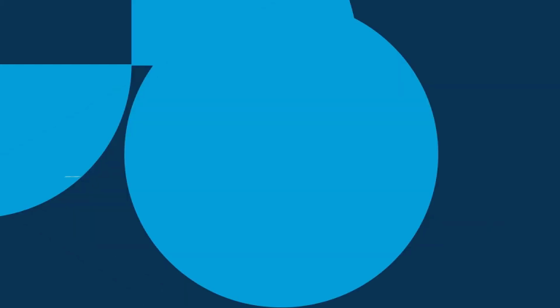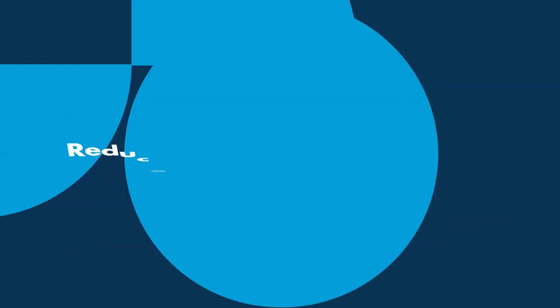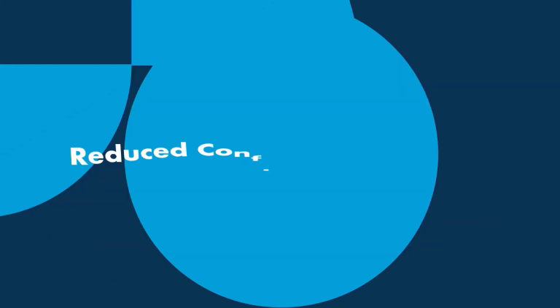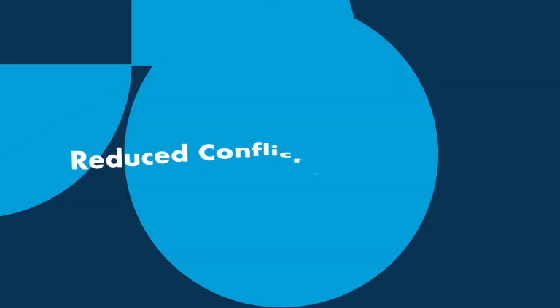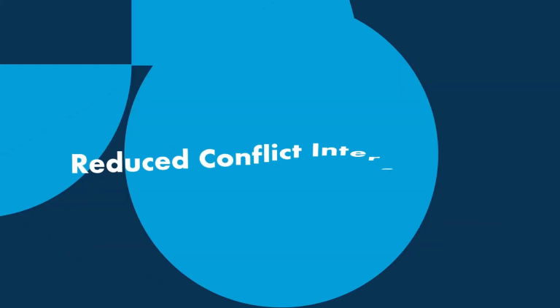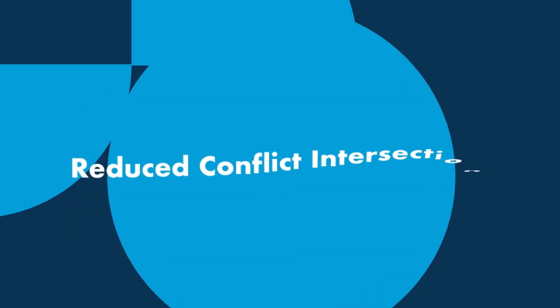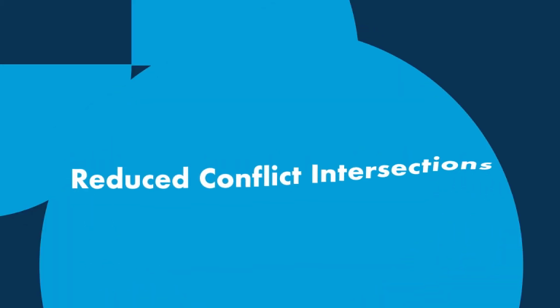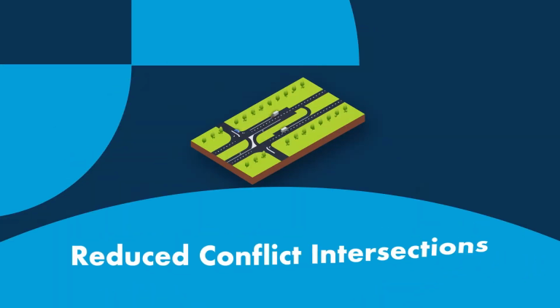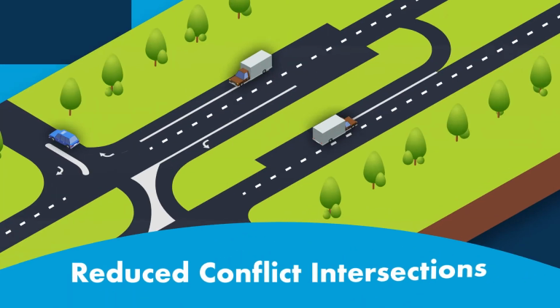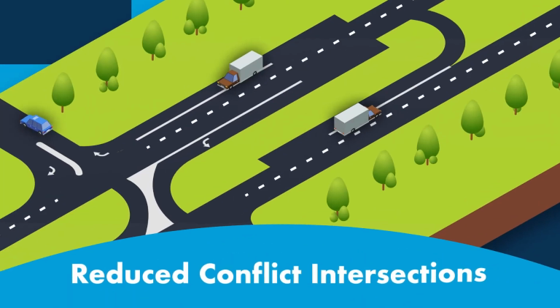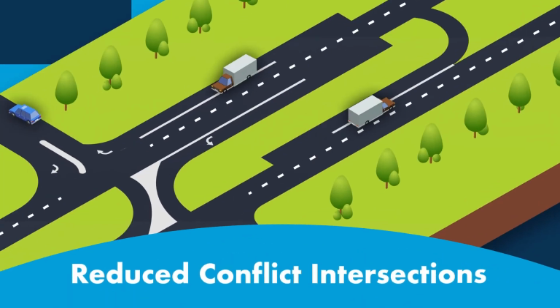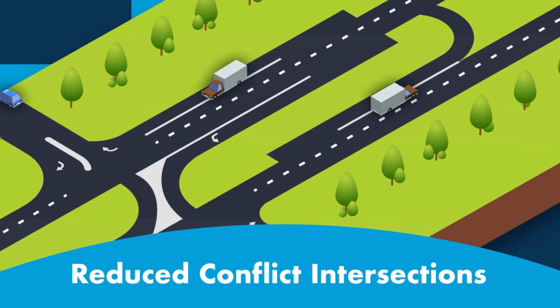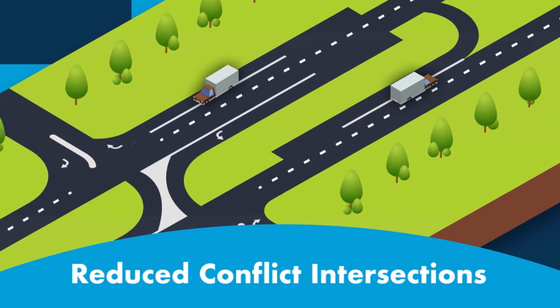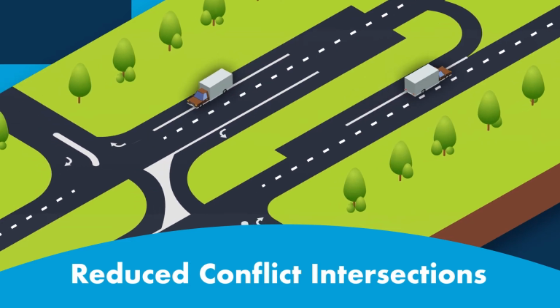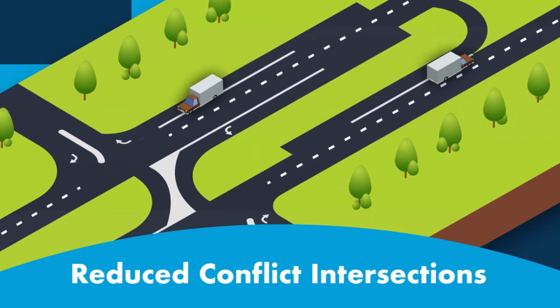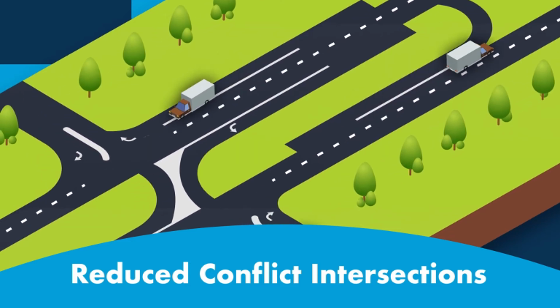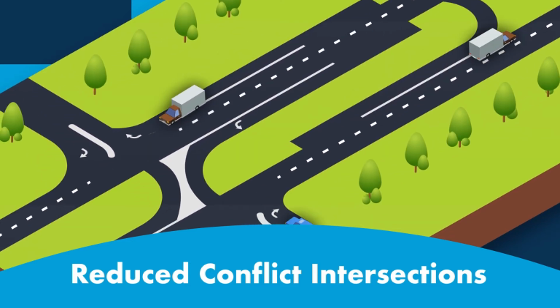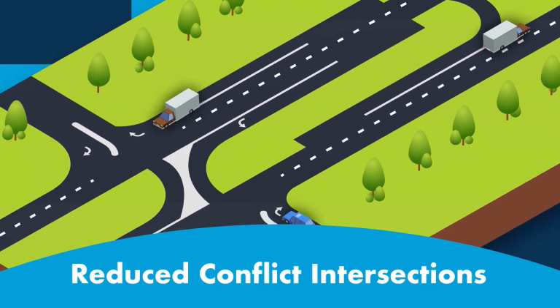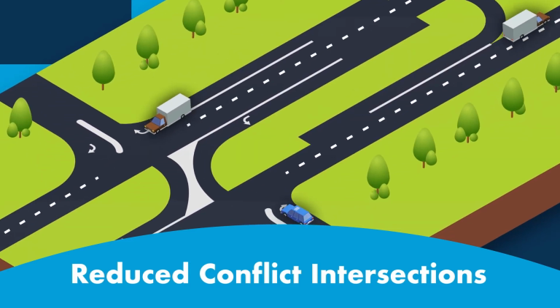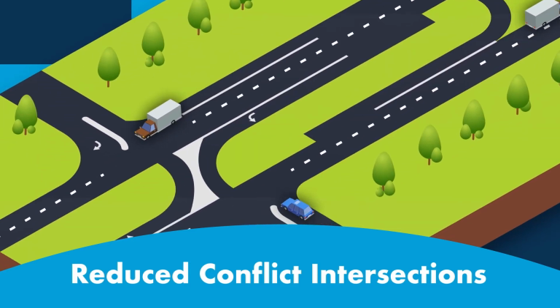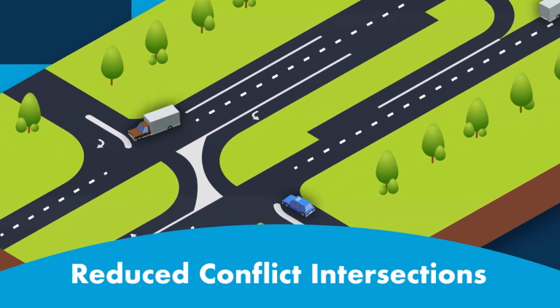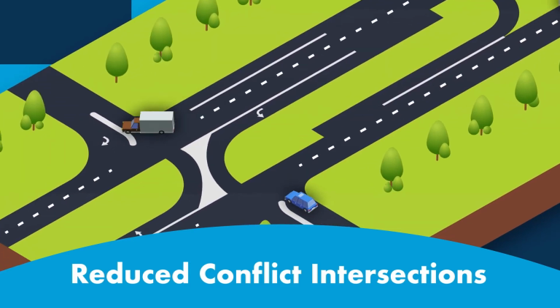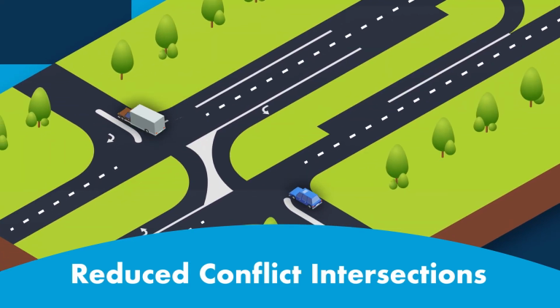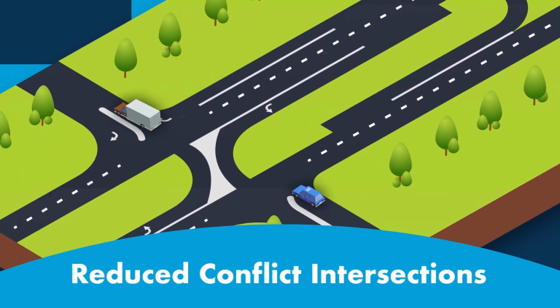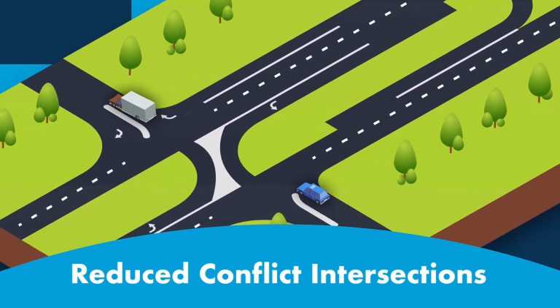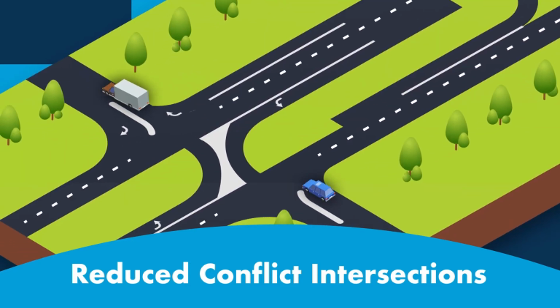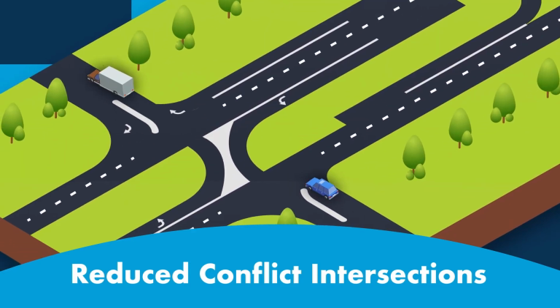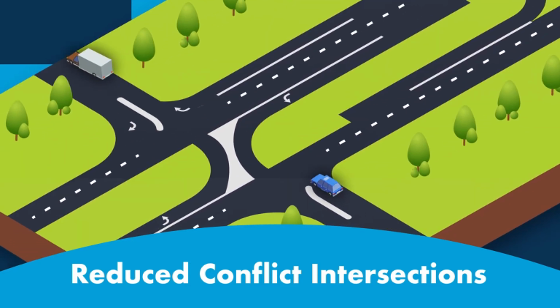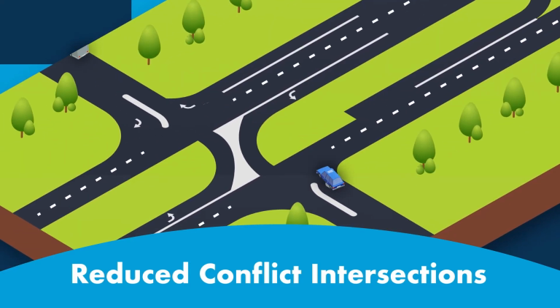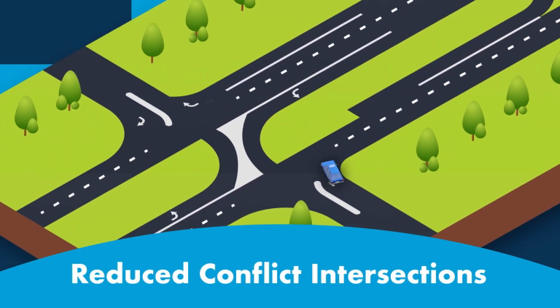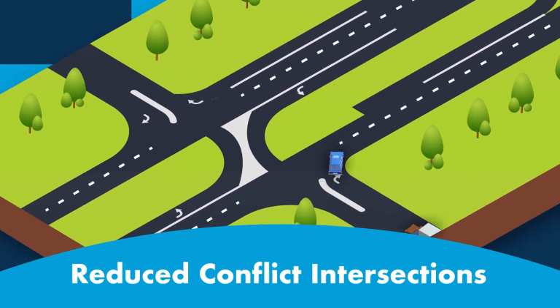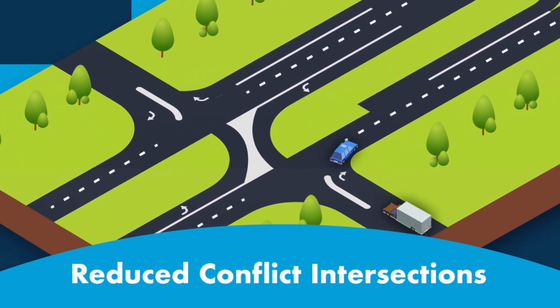Reduced conflict intersections decrease fatalities and injuries caused by broadside crashes on four-lane divided highways.